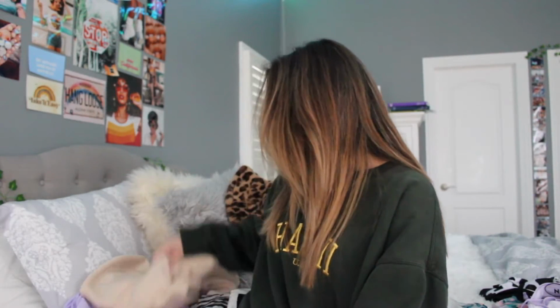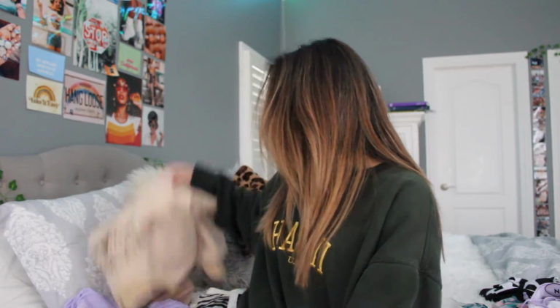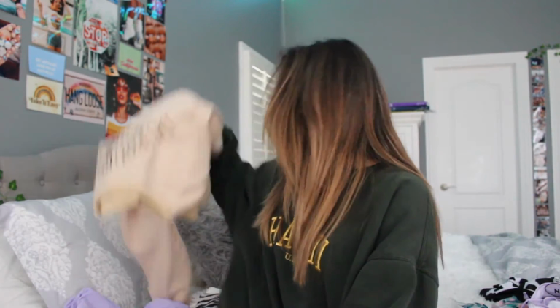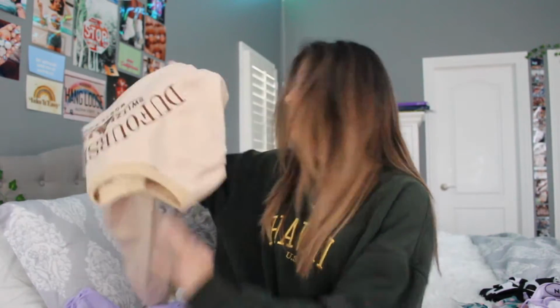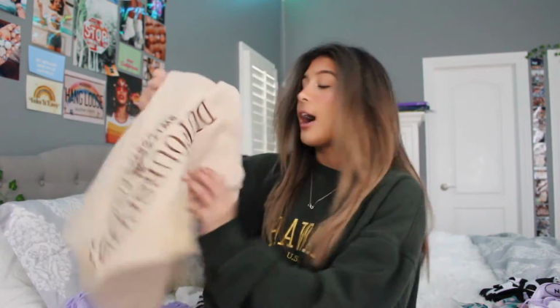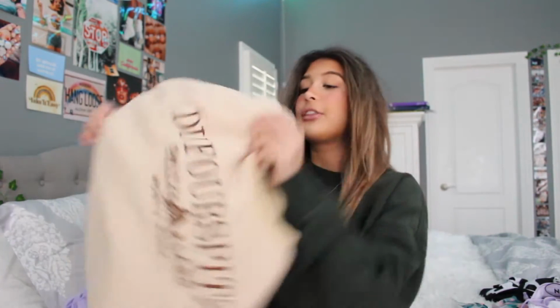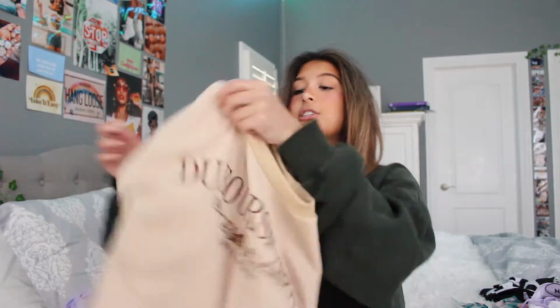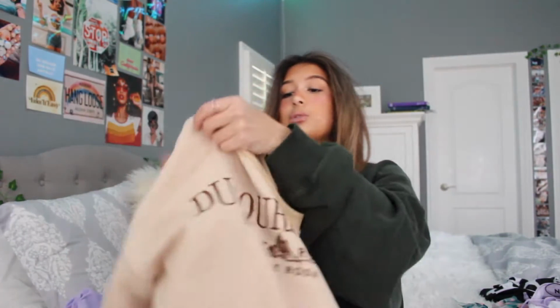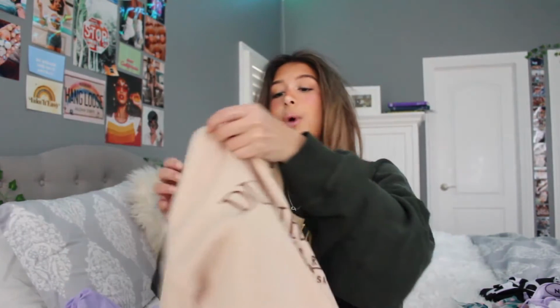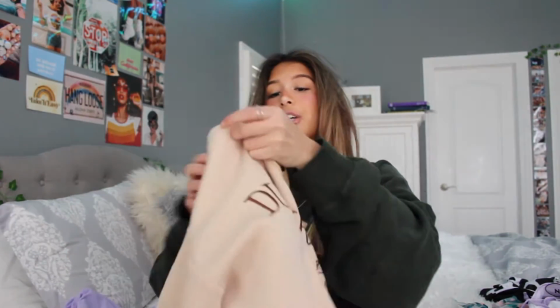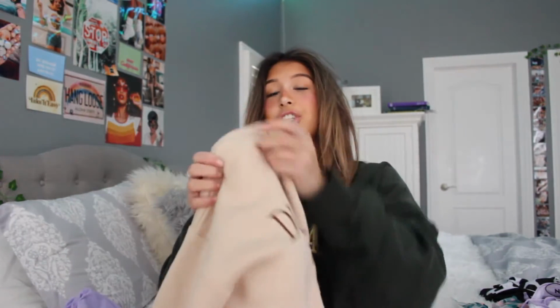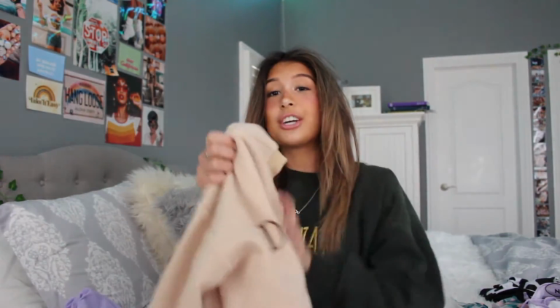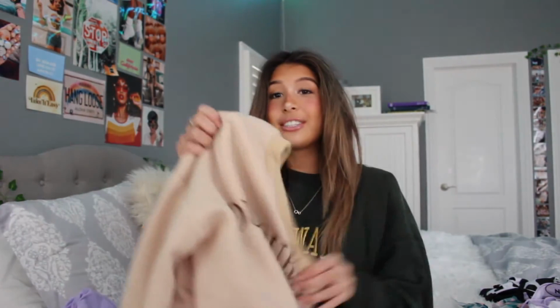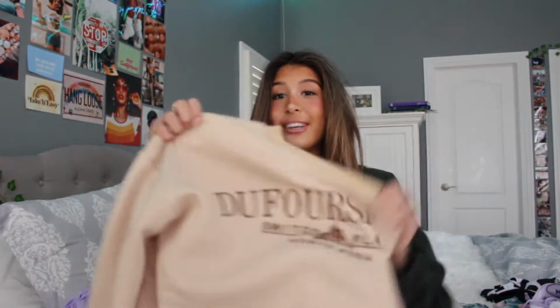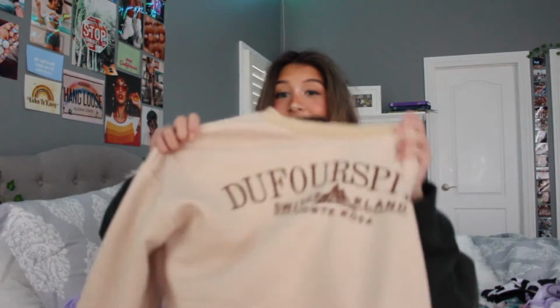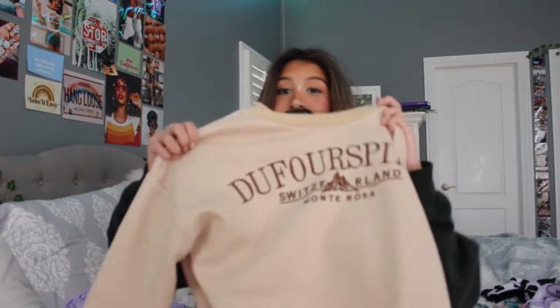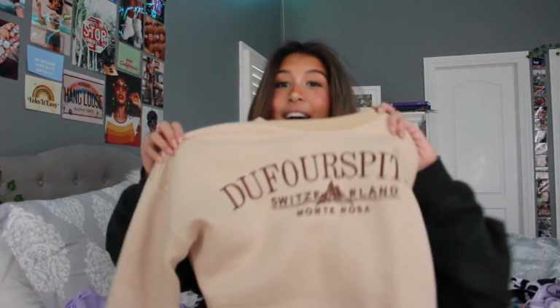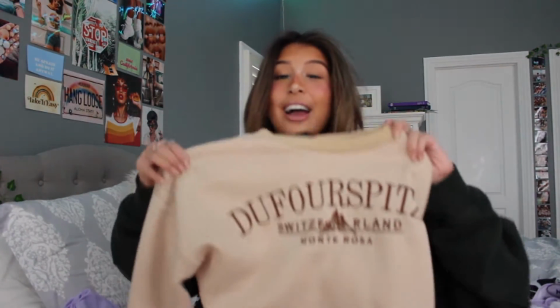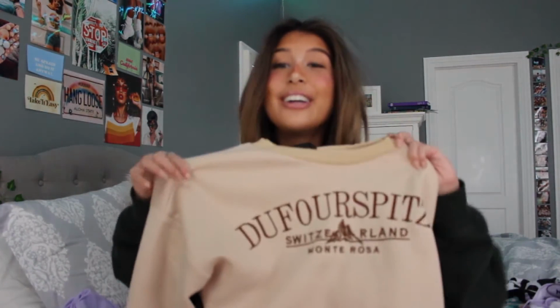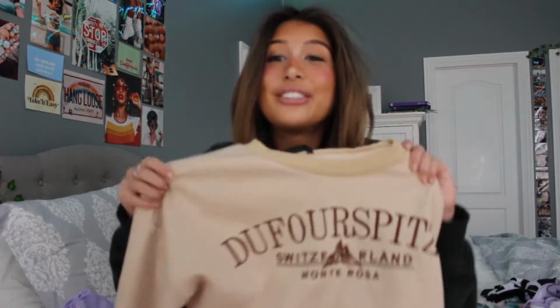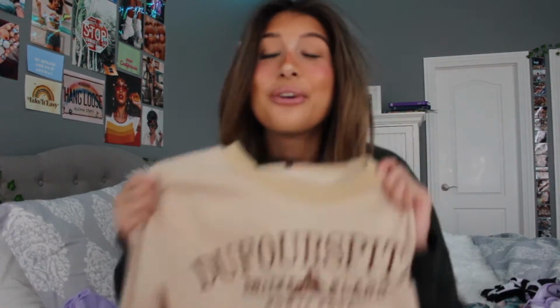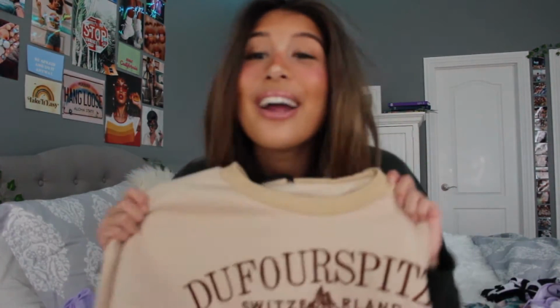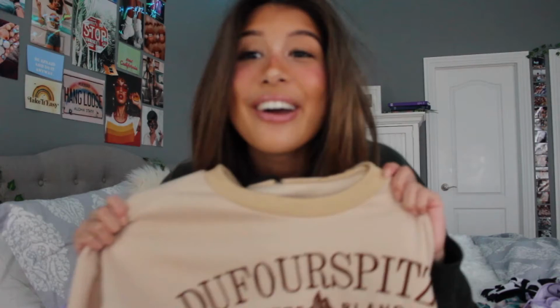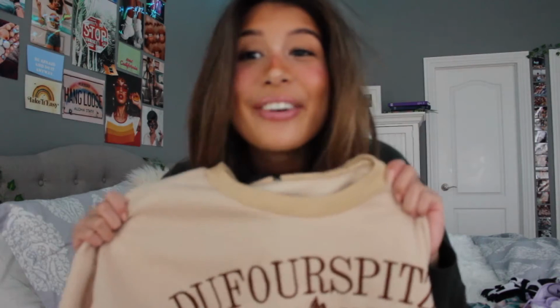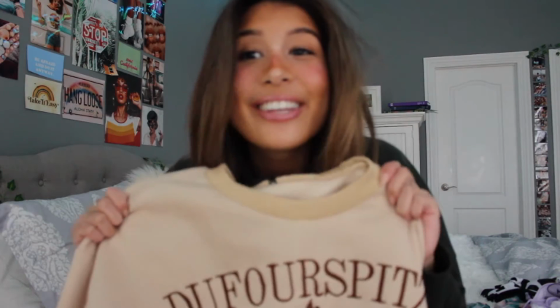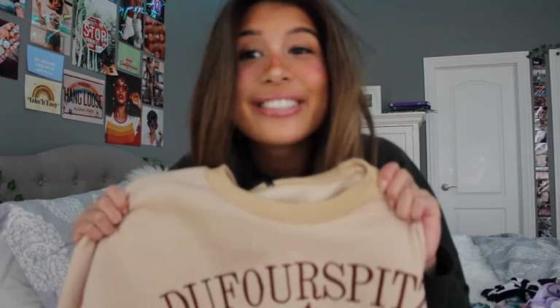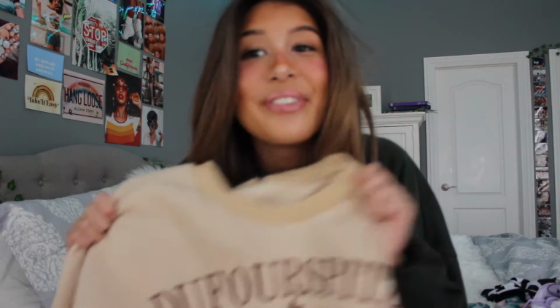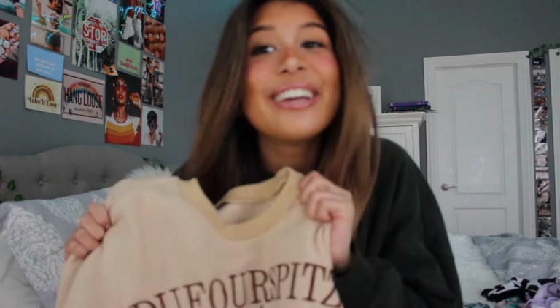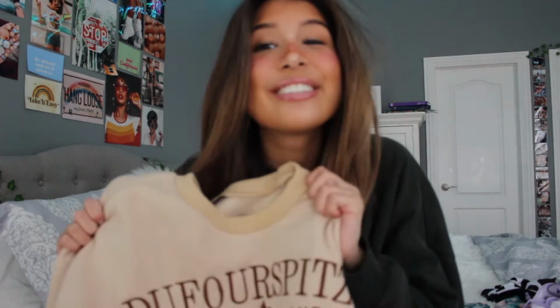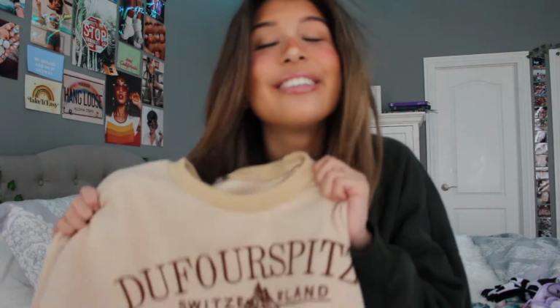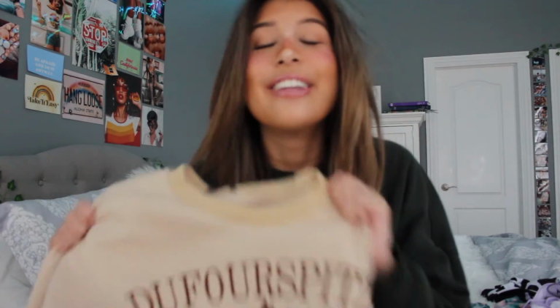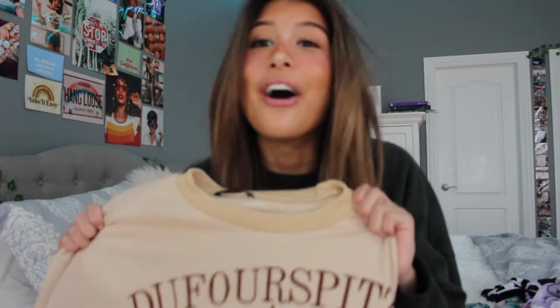Next, I got this sweatshirt. Do I know what this means? No.